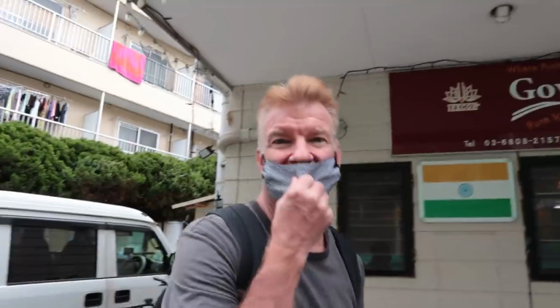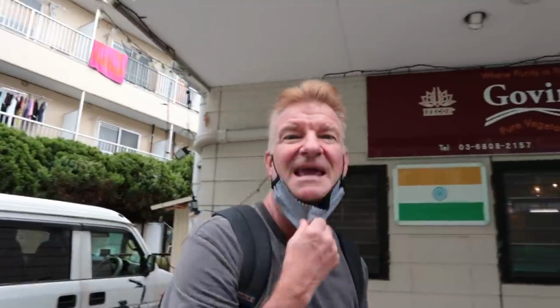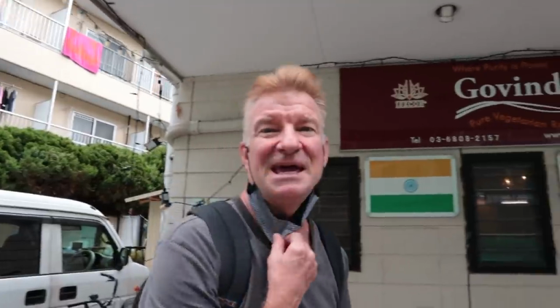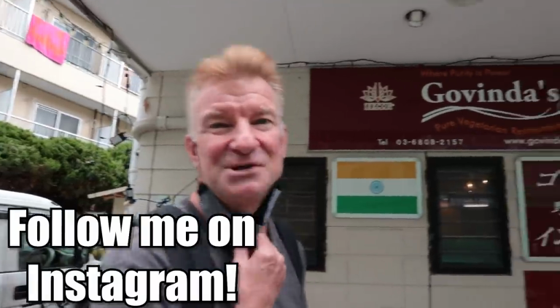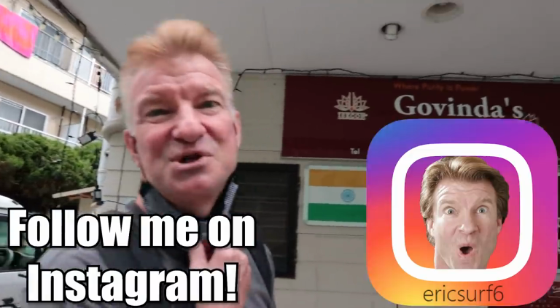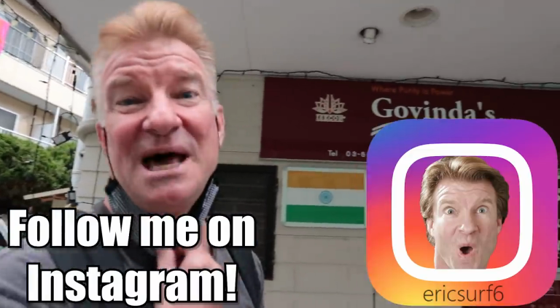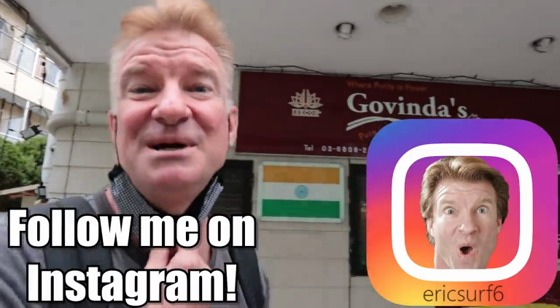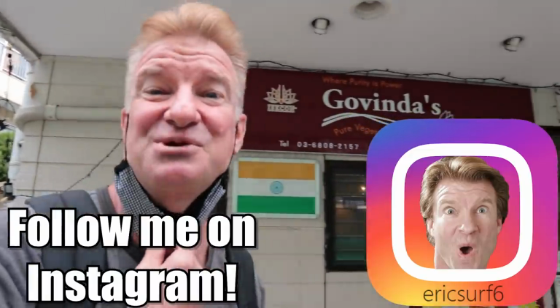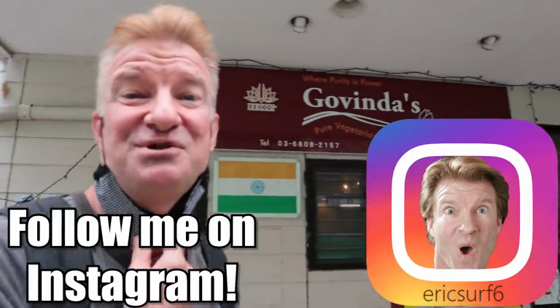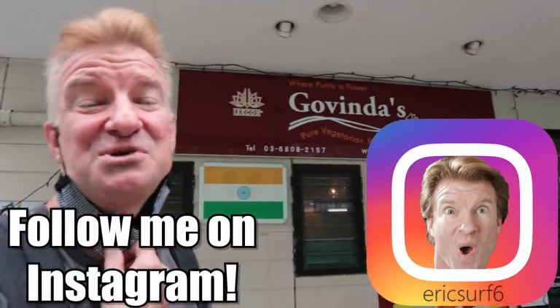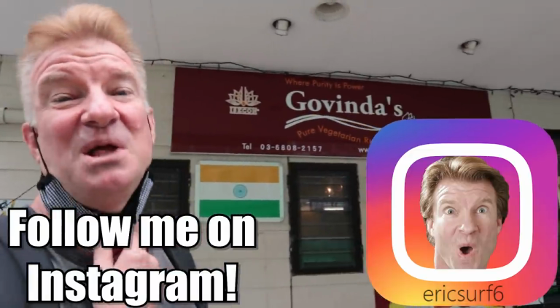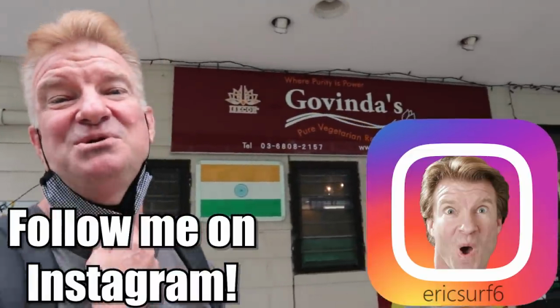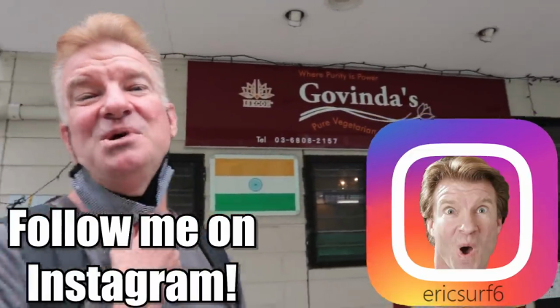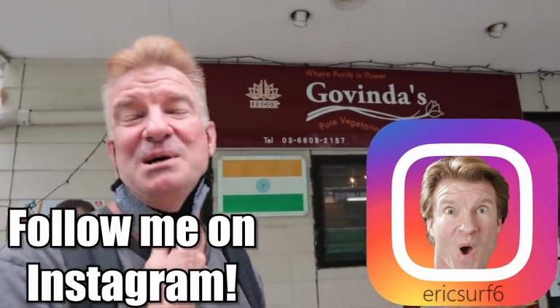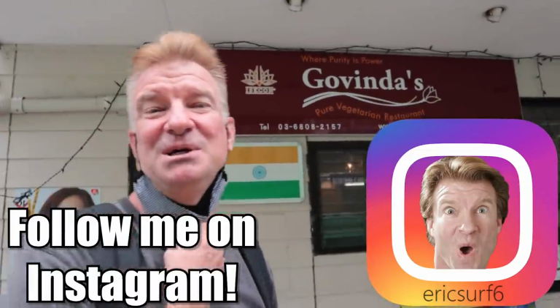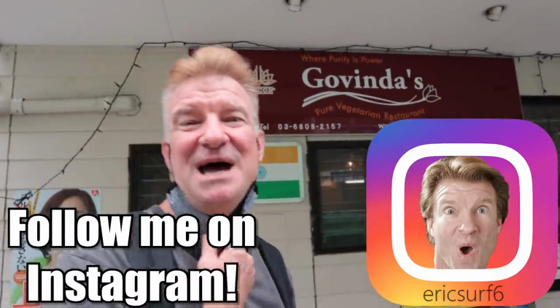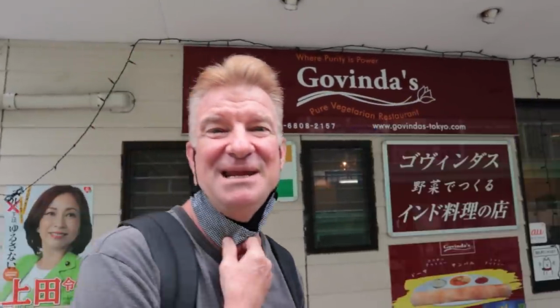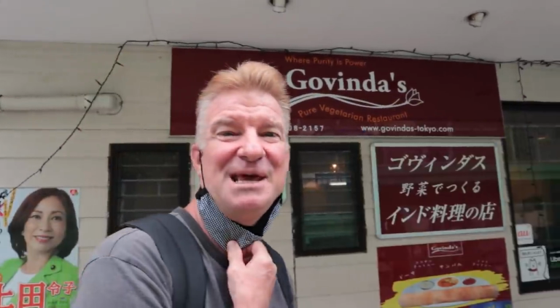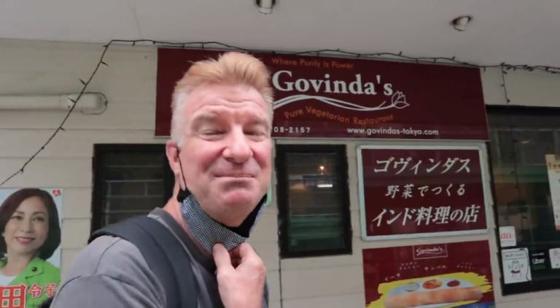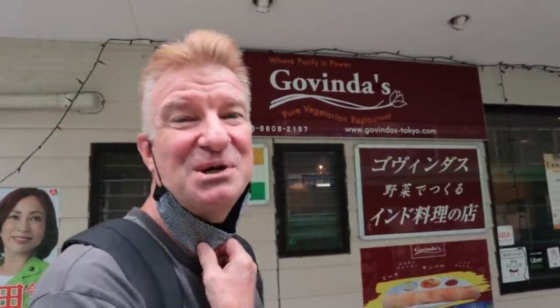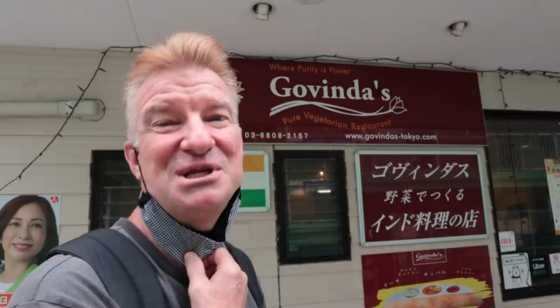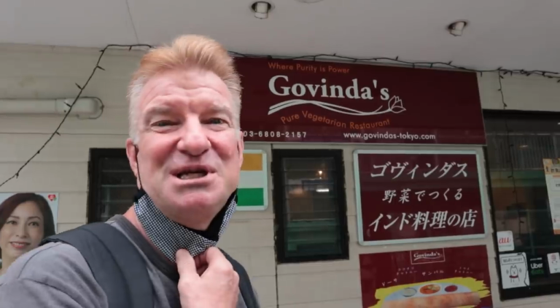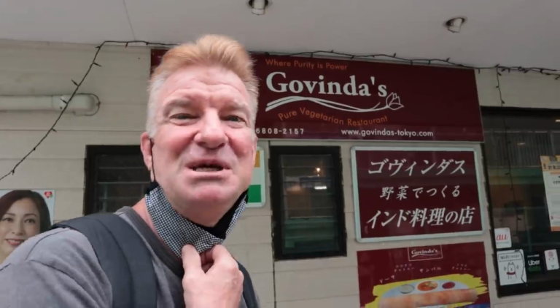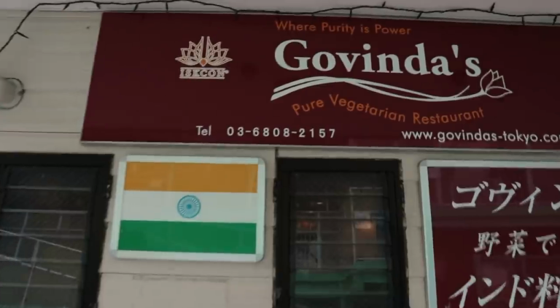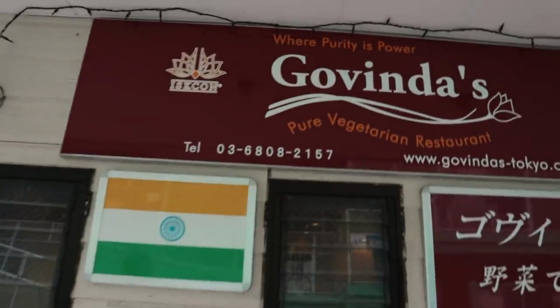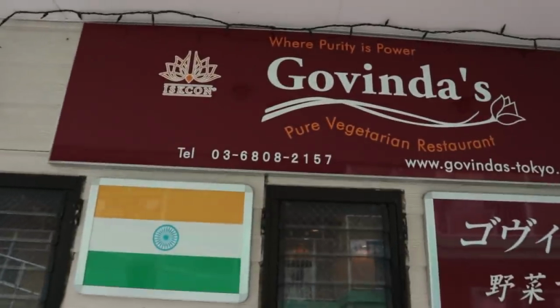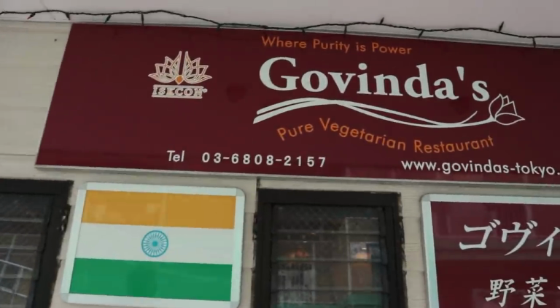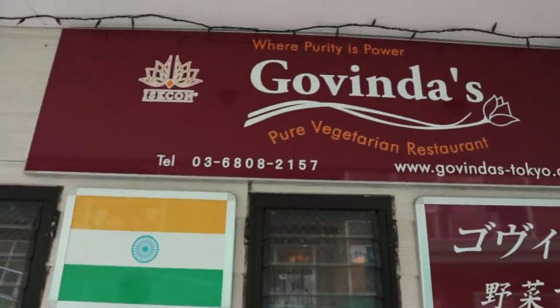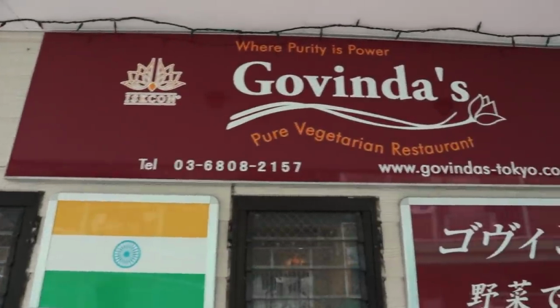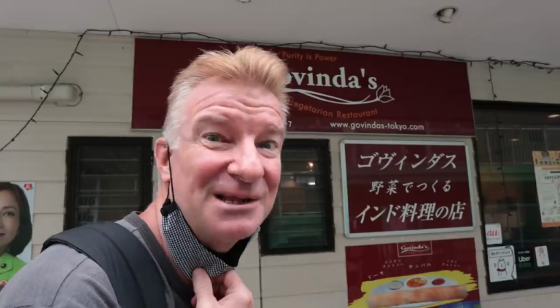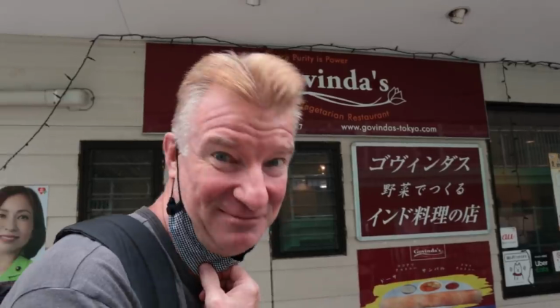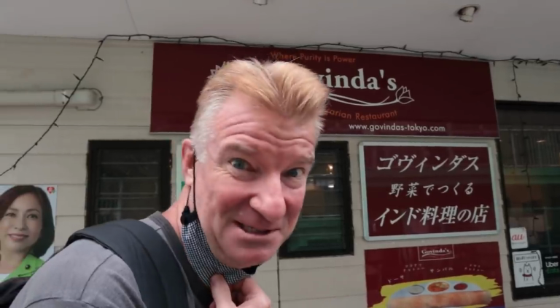Hey guys, what's going on? I'm EricSurf6. Welcome to Eric Meal Time, and in today's episode, it's going to be unique Indian food. Let's have a look.